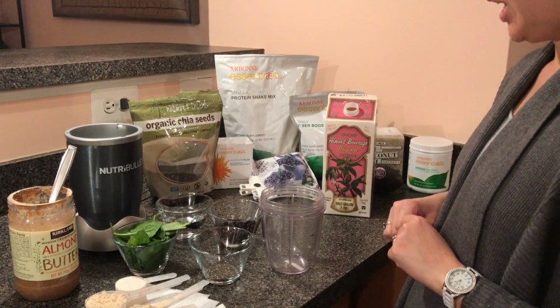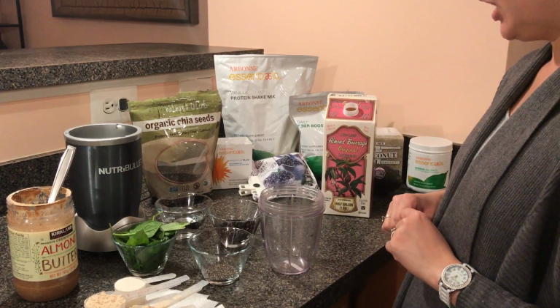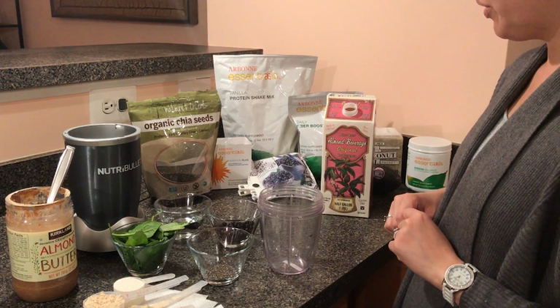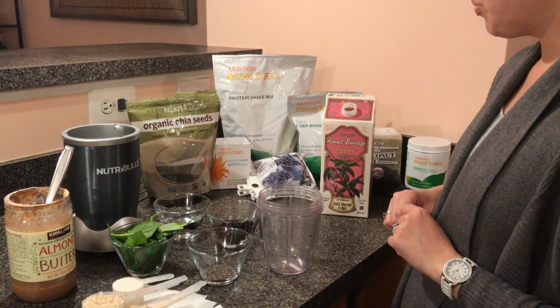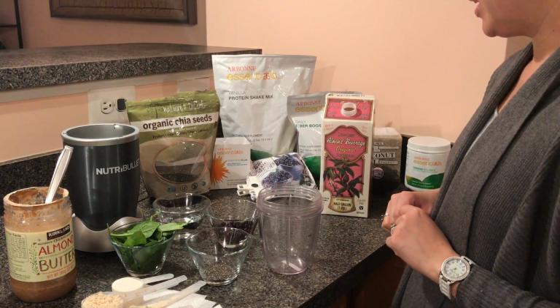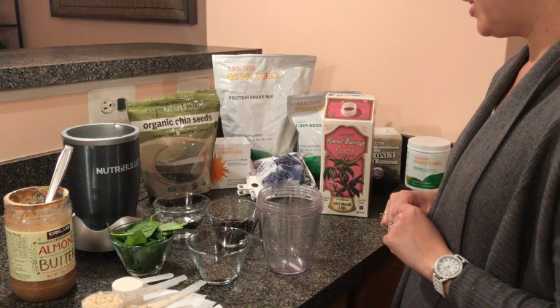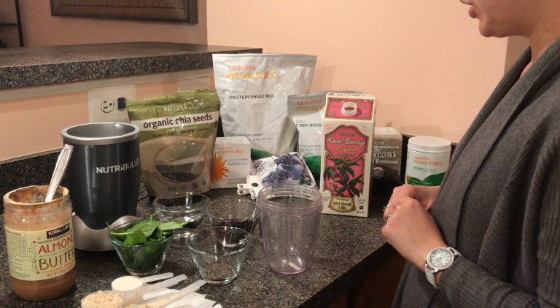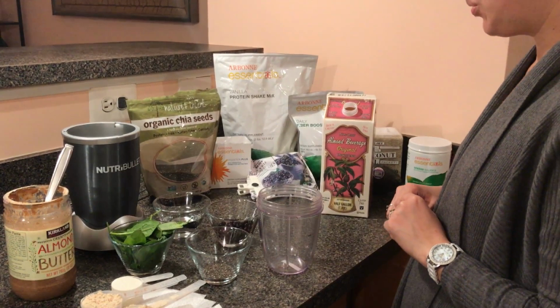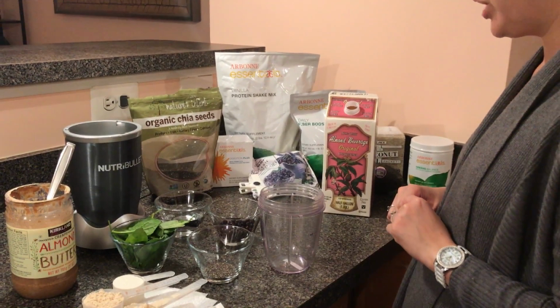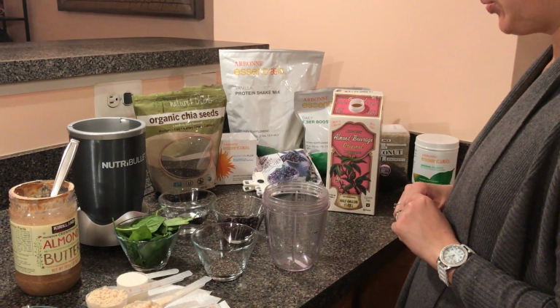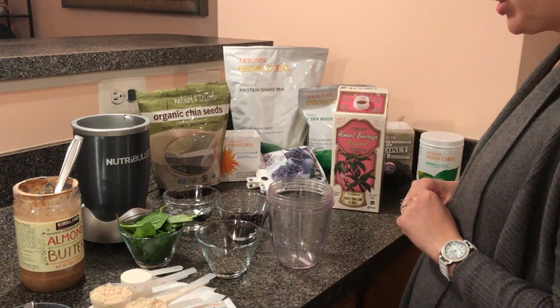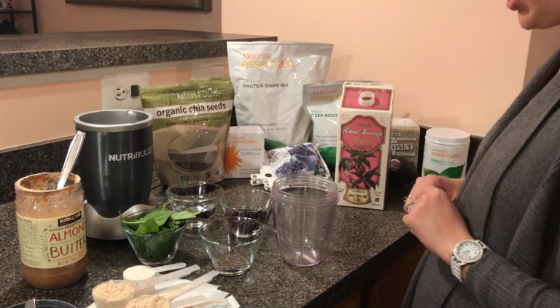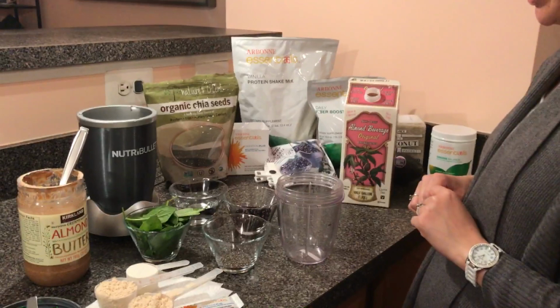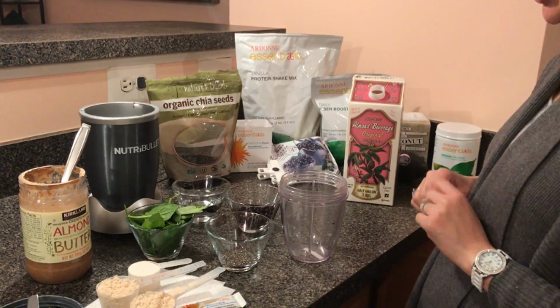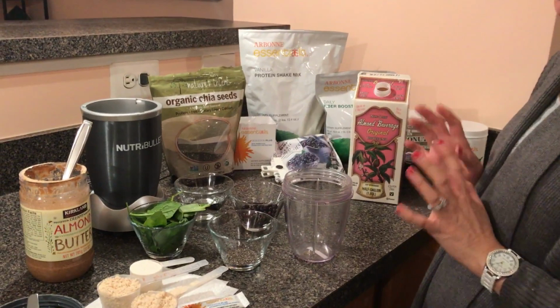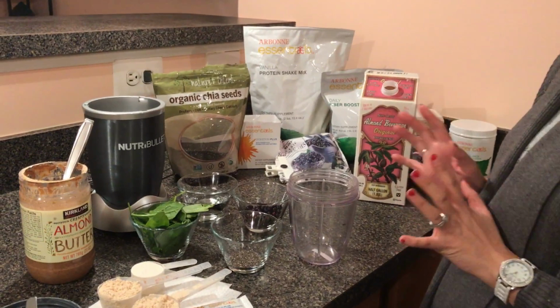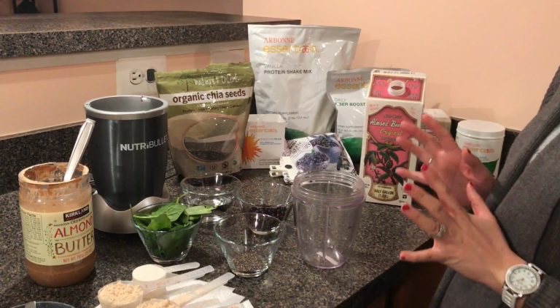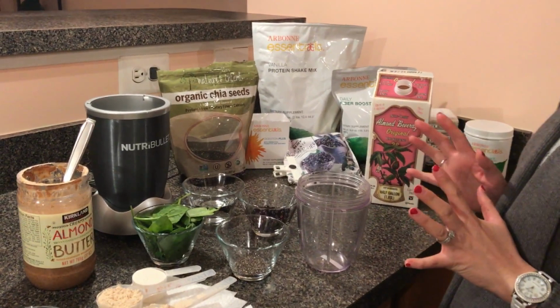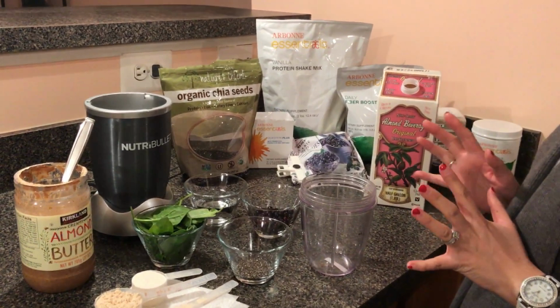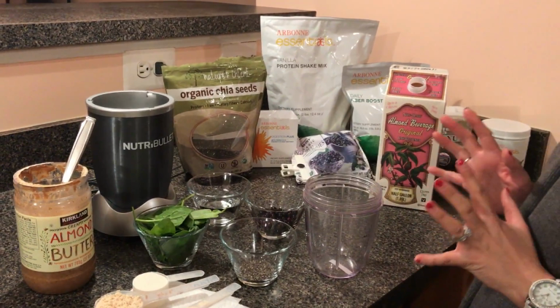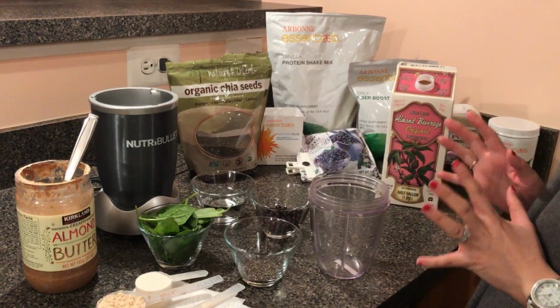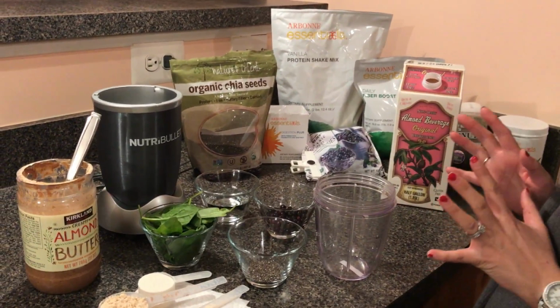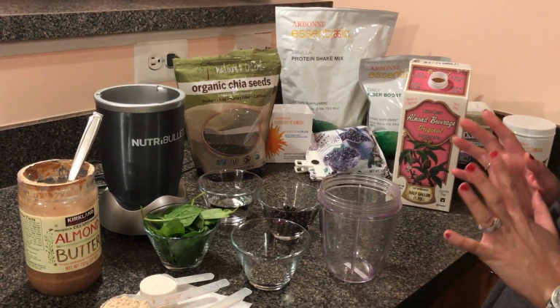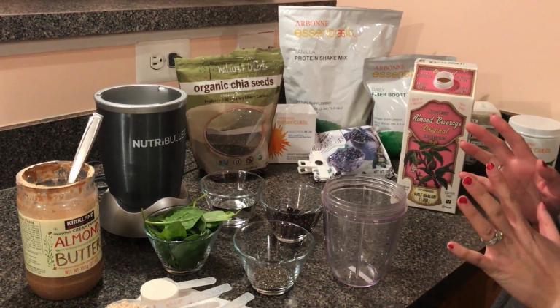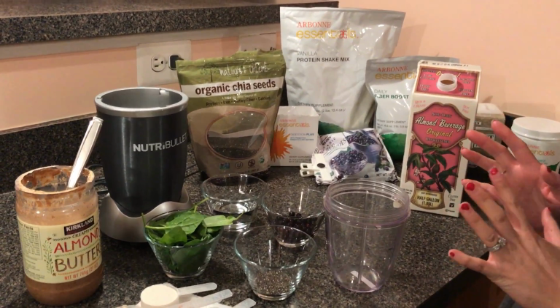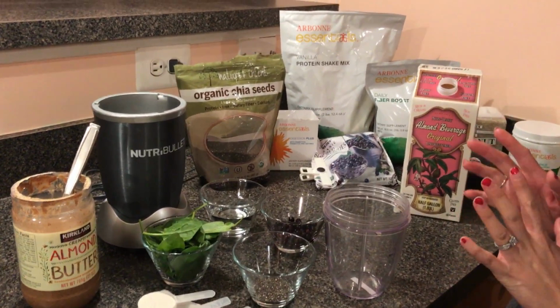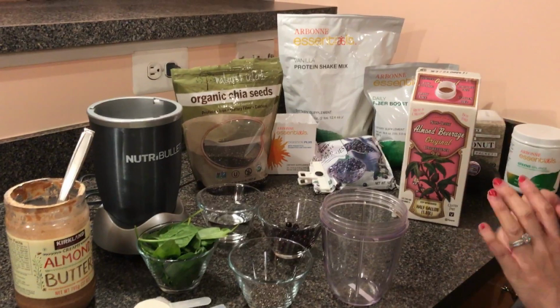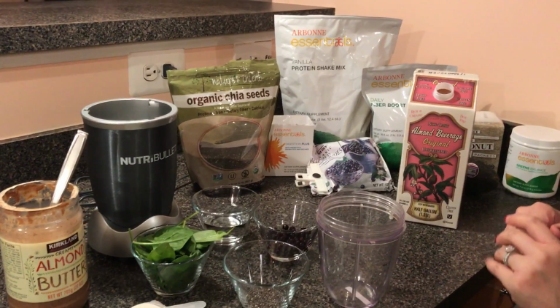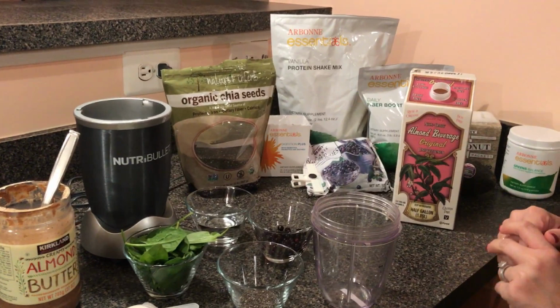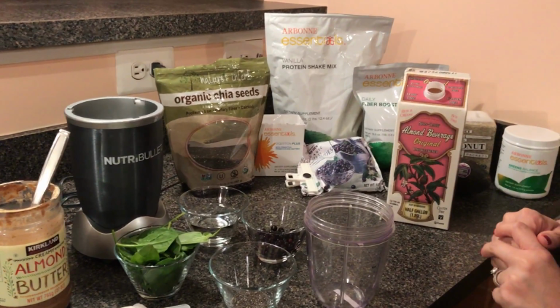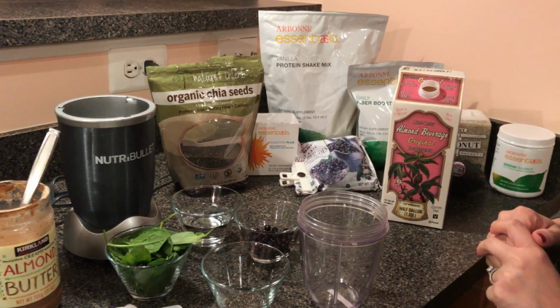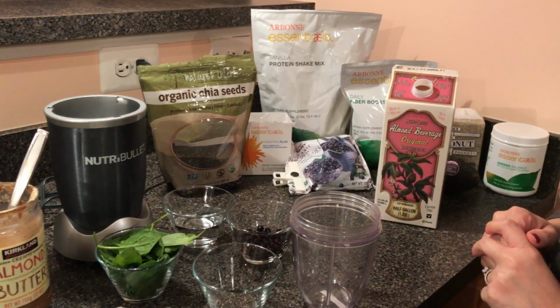Hello everybody, good morning. We're going to quickly show you how to make a nice, healthy Arbonne protein shake.